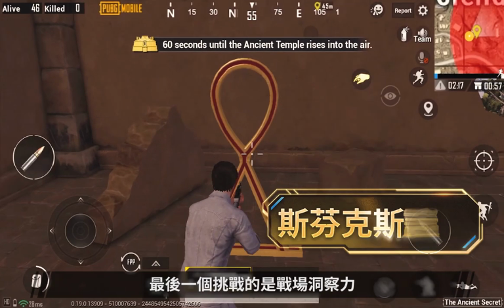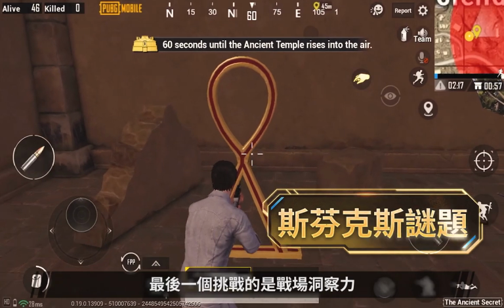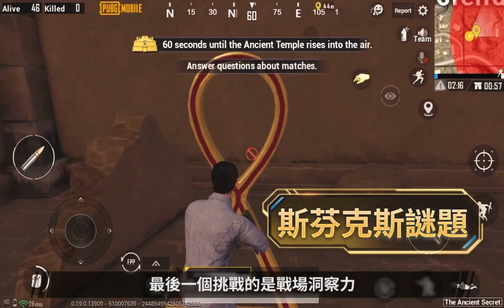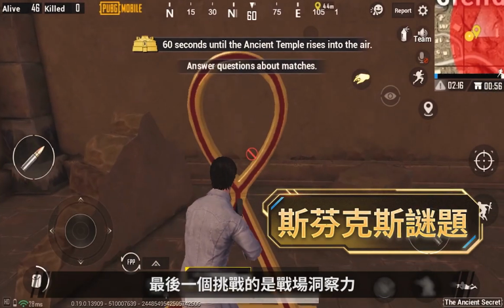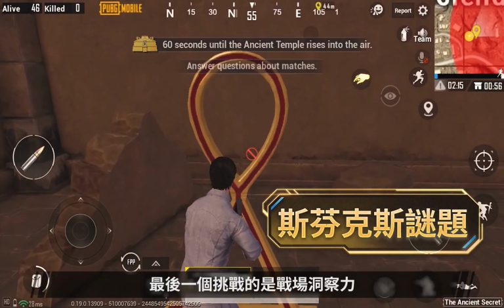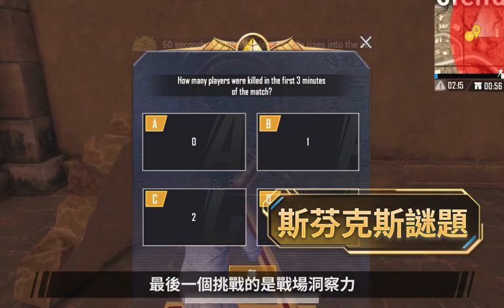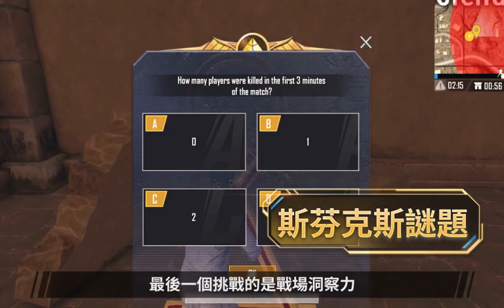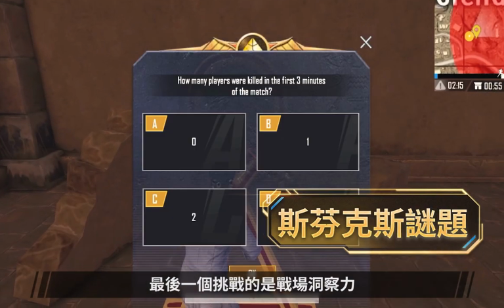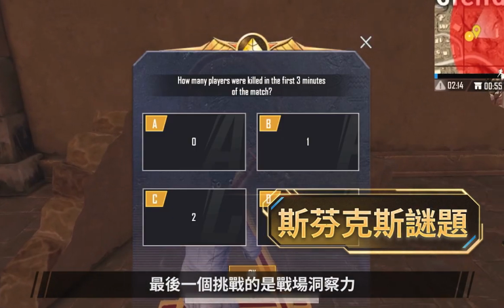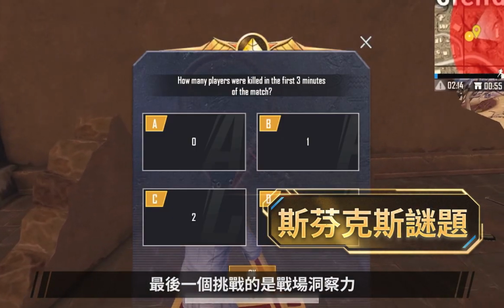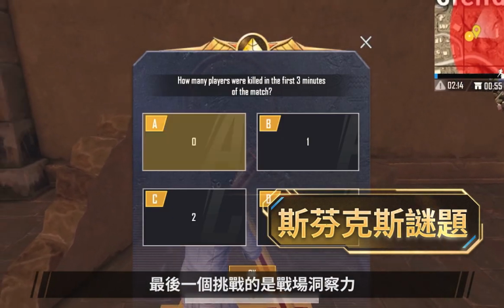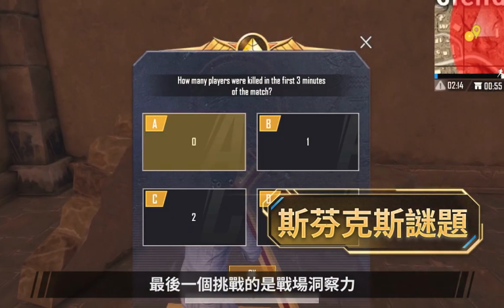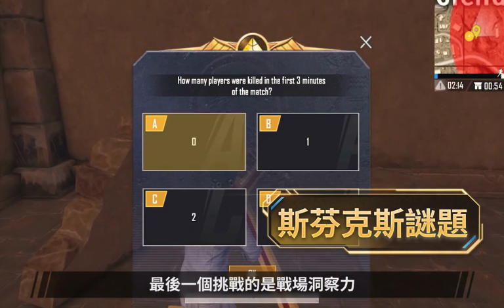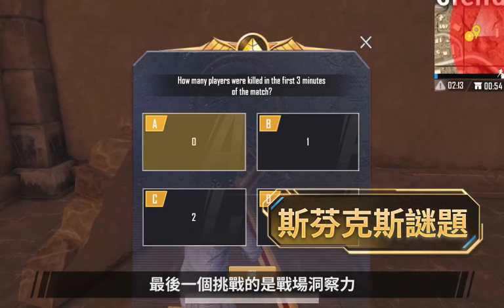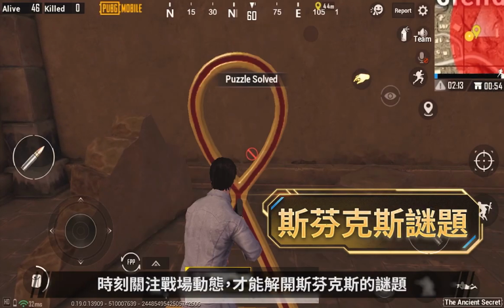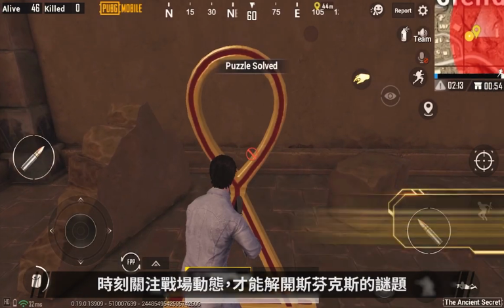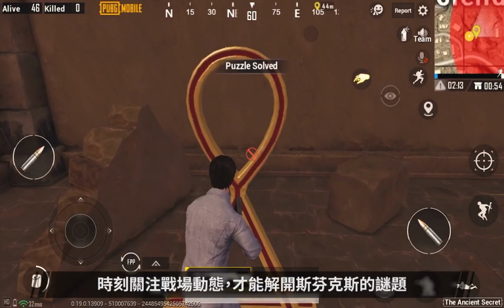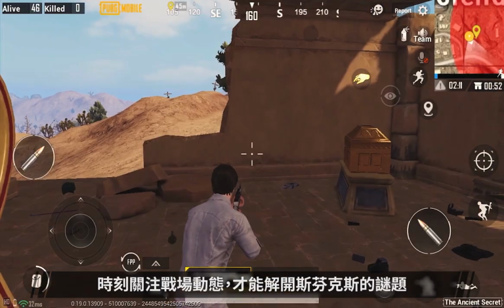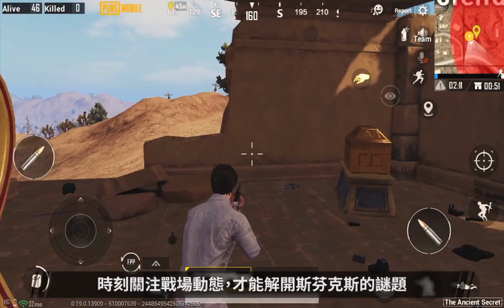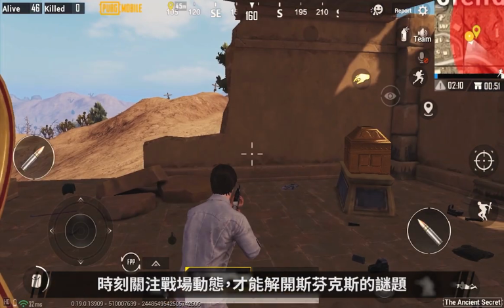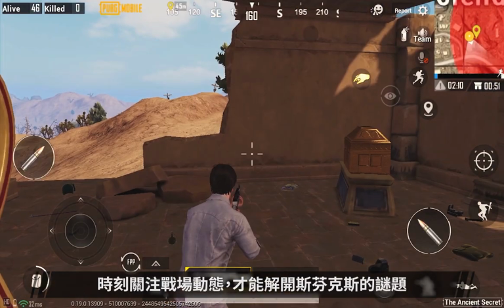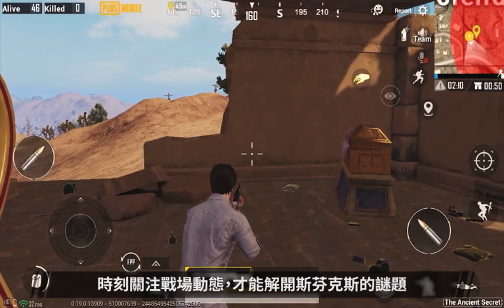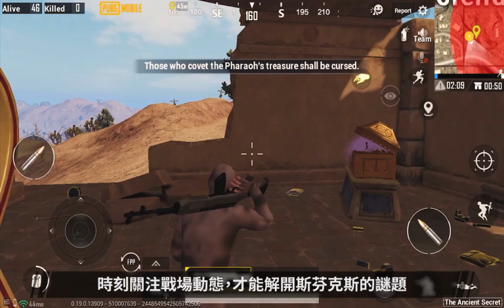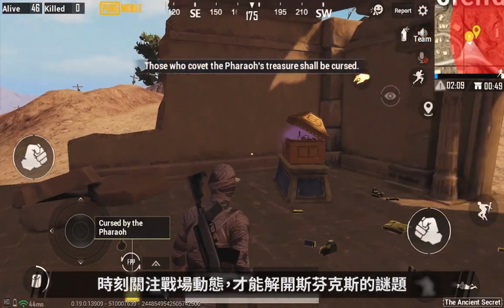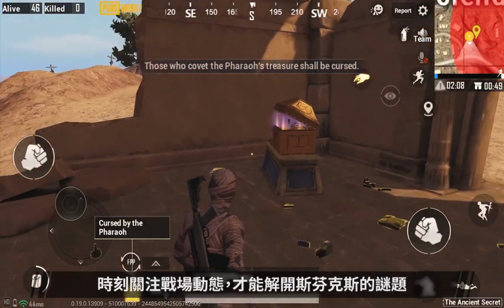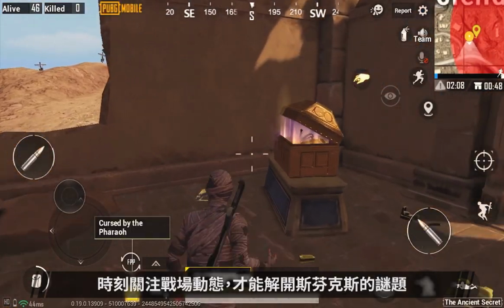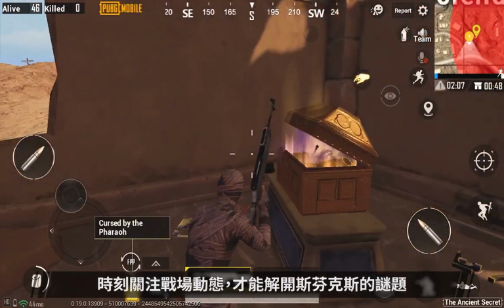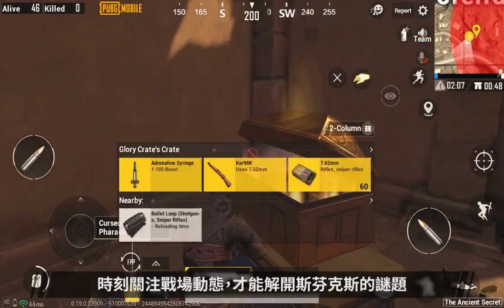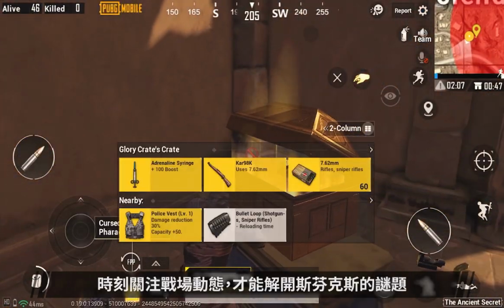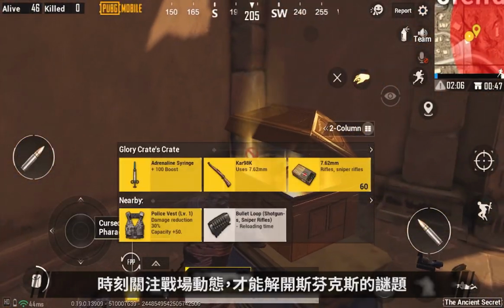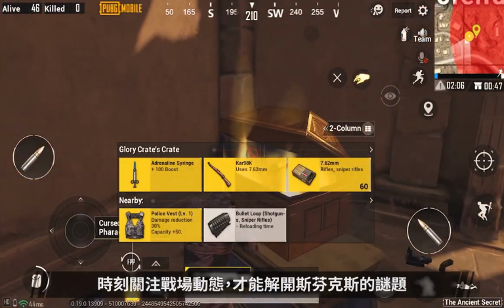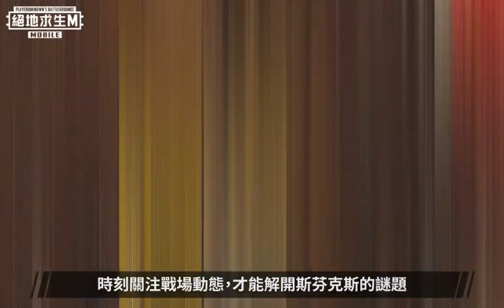The last challenge tests your combat abilities. Pay close attention to the fight corner to answer a sphinx's riddle.